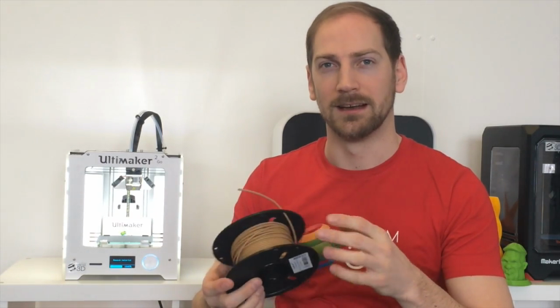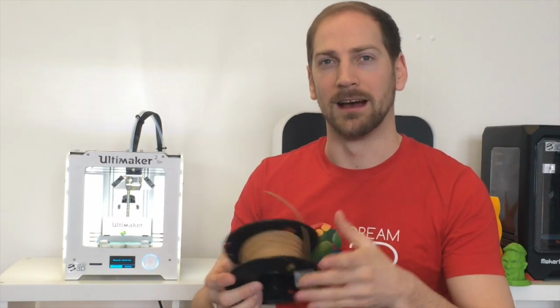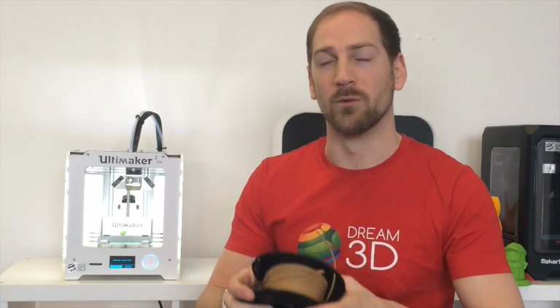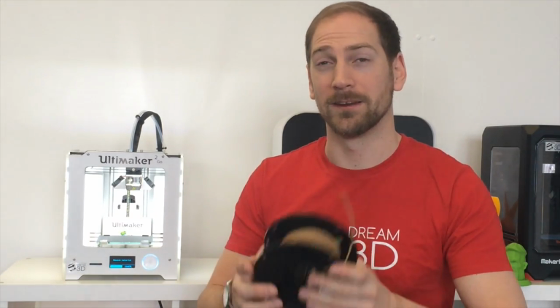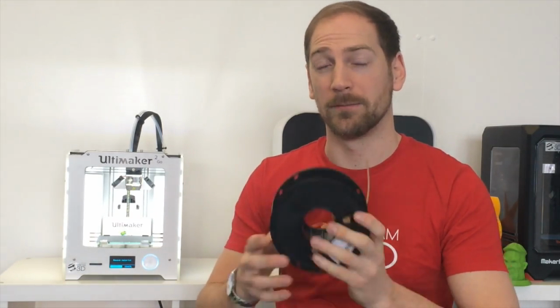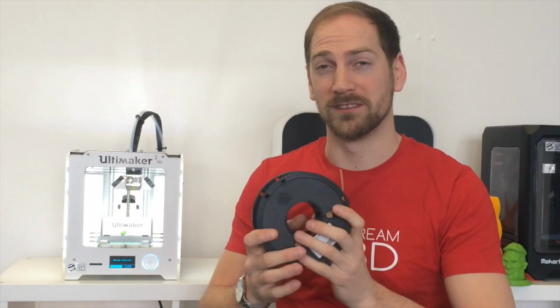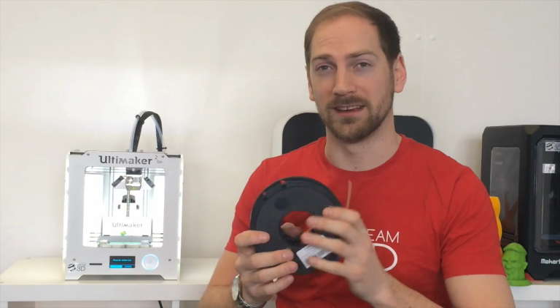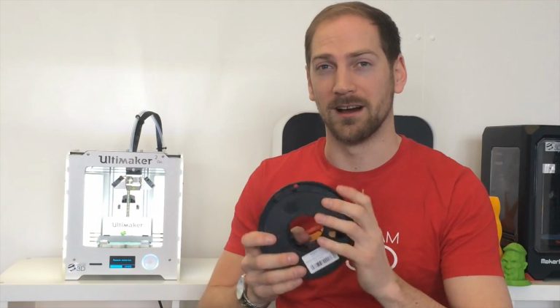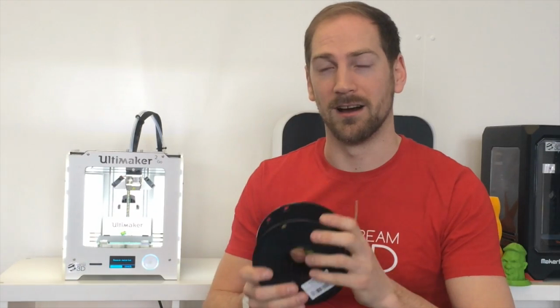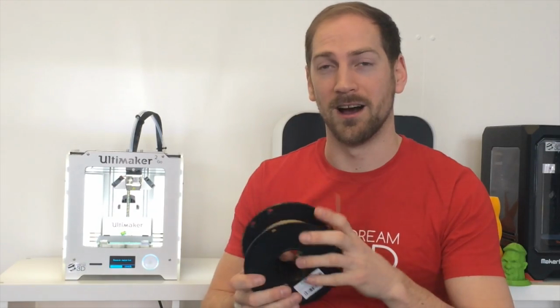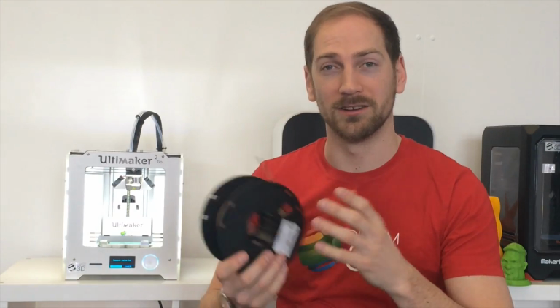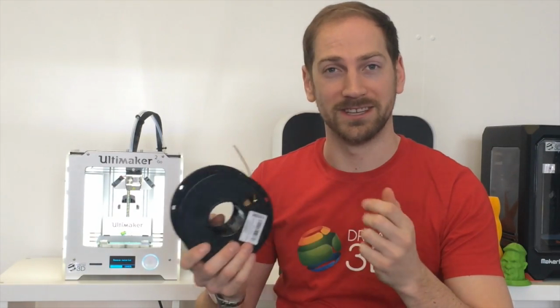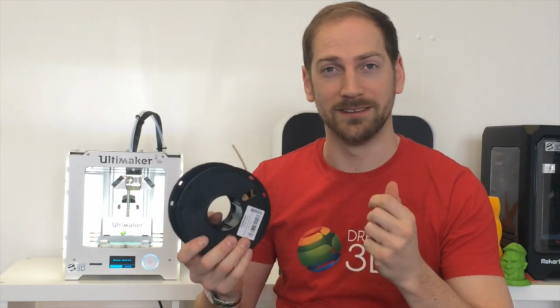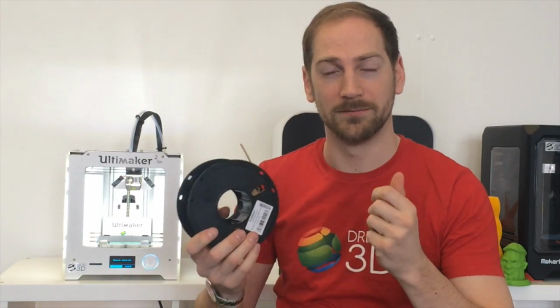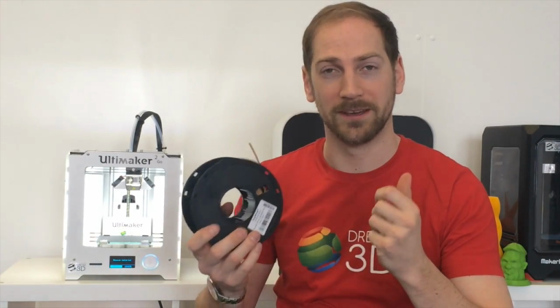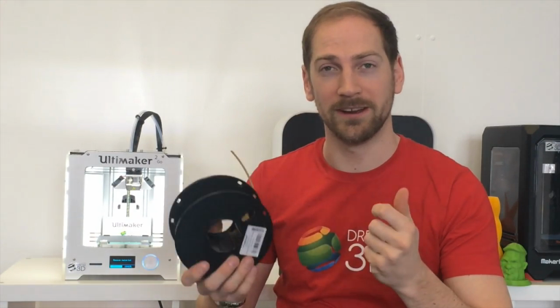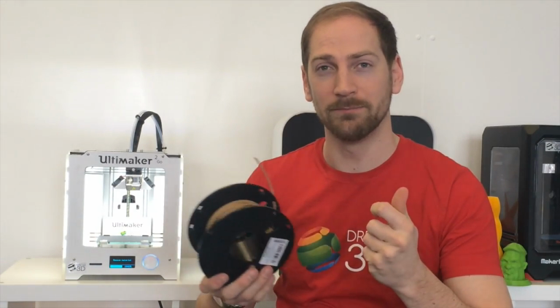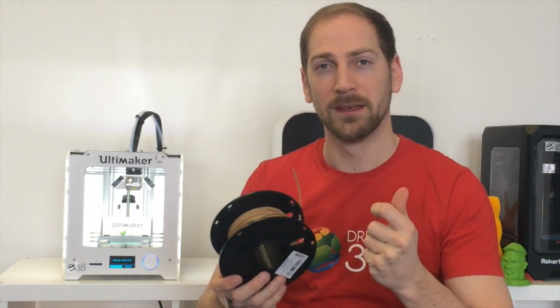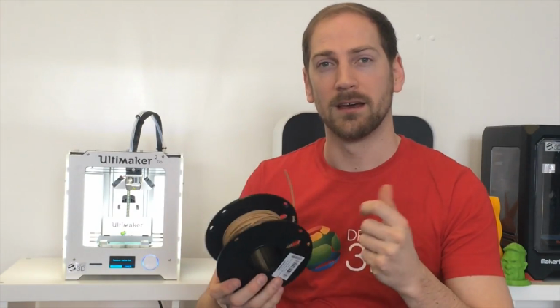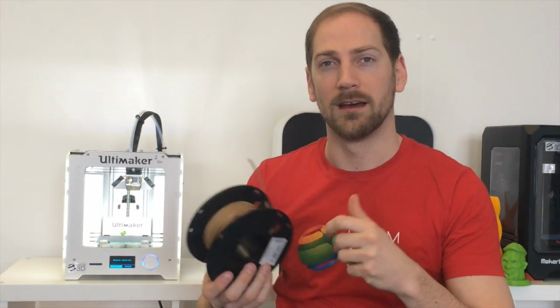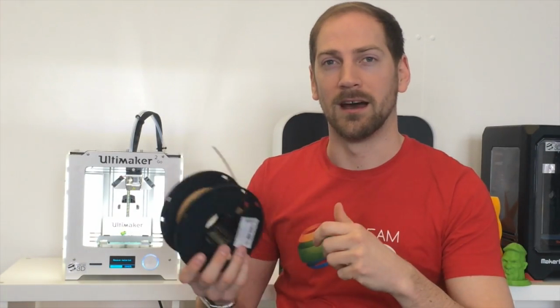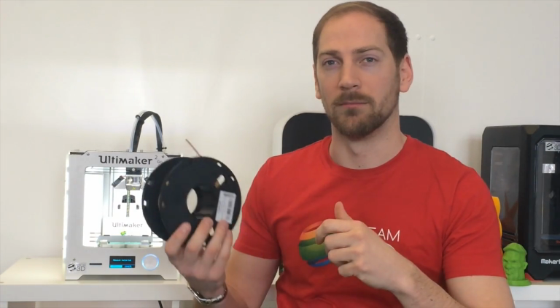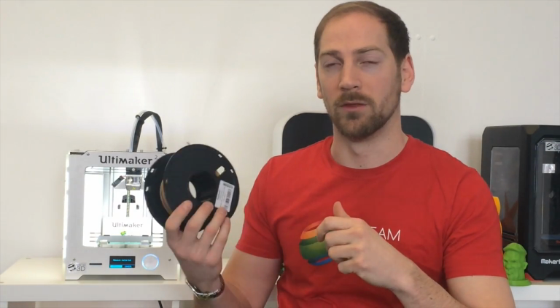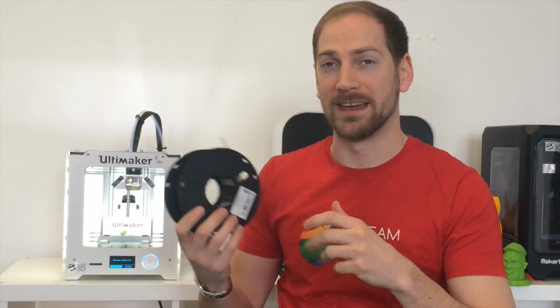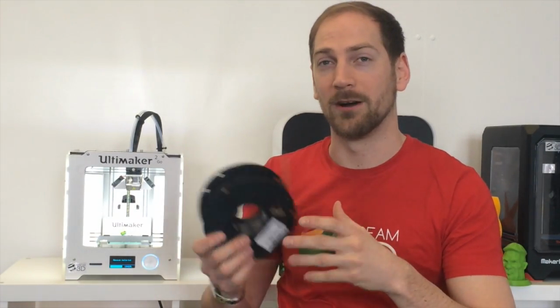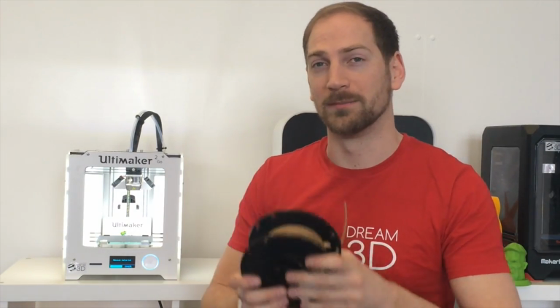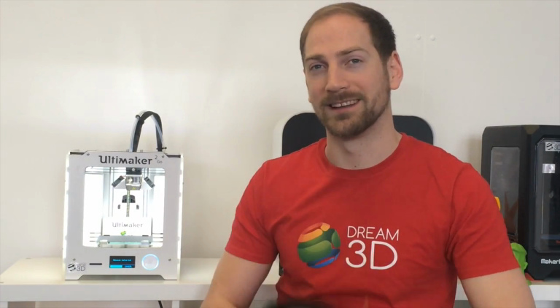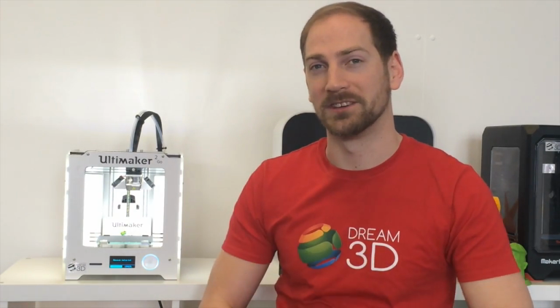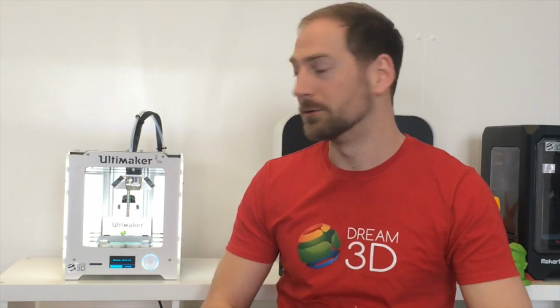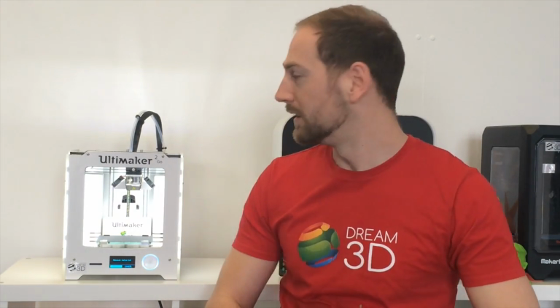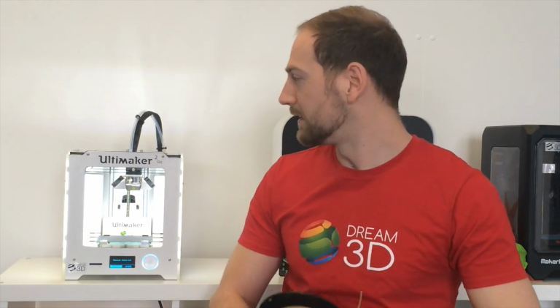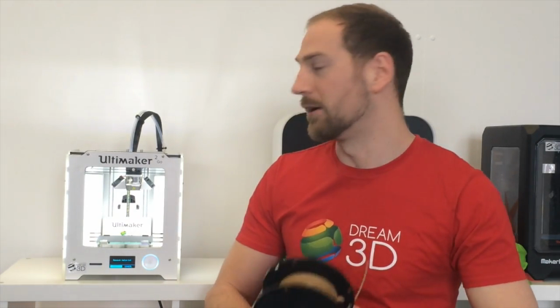We're going to be printing our Archie figurine on the Ultimaker 2 Go.